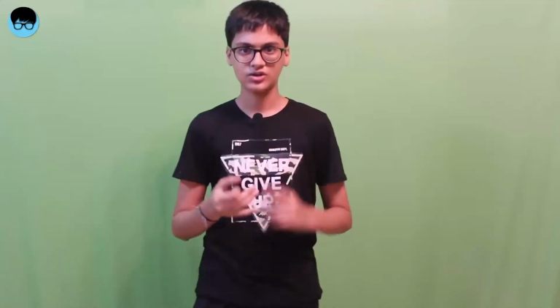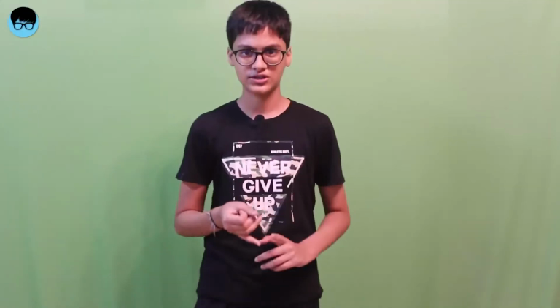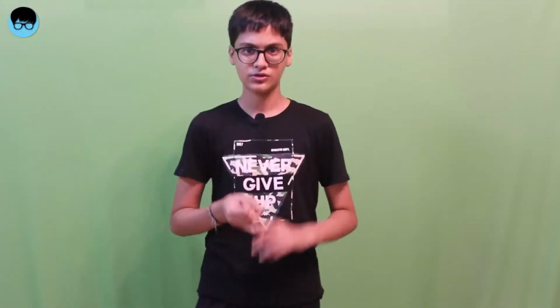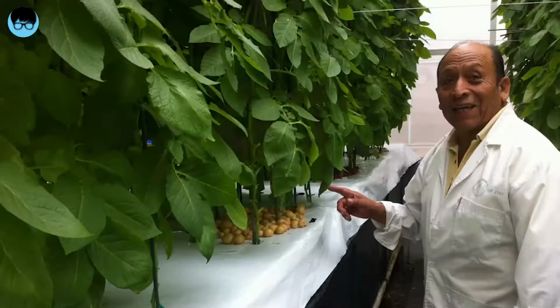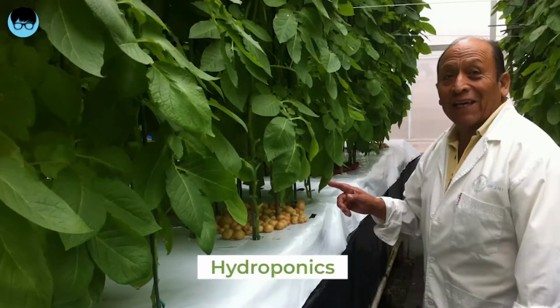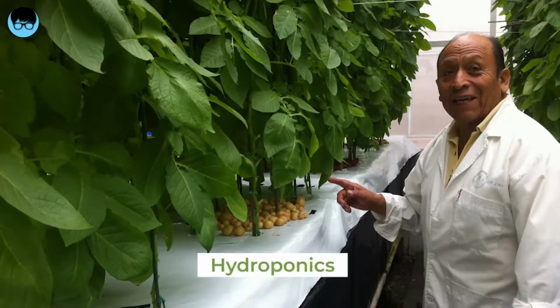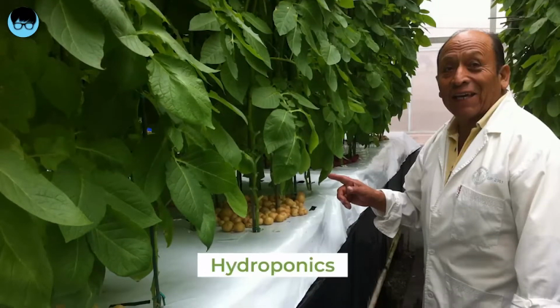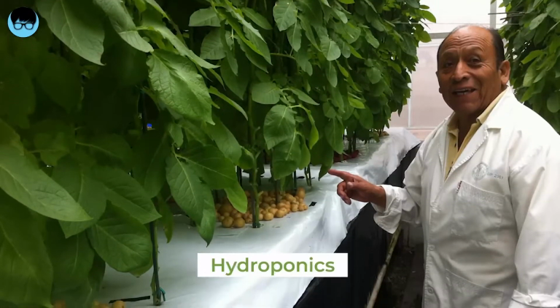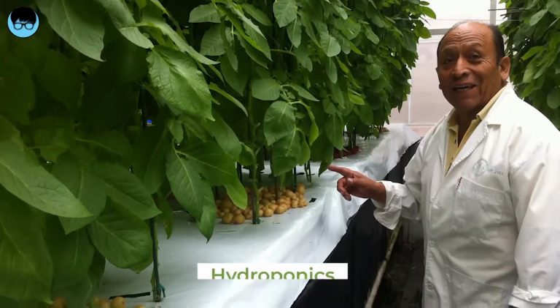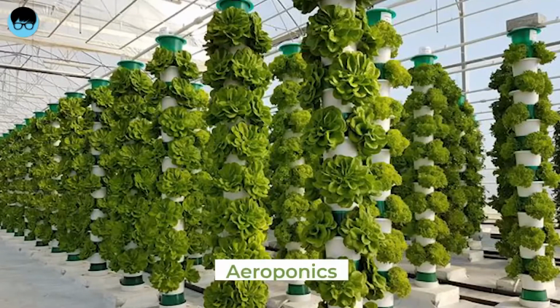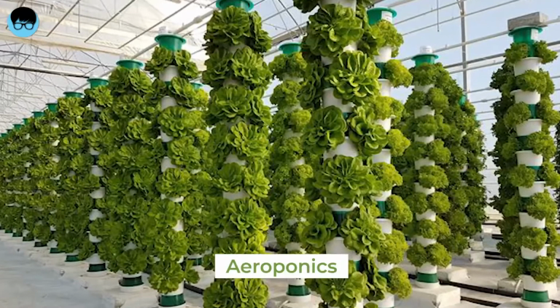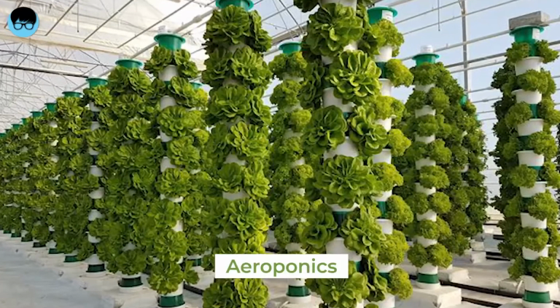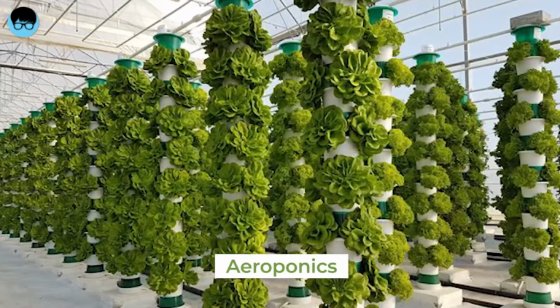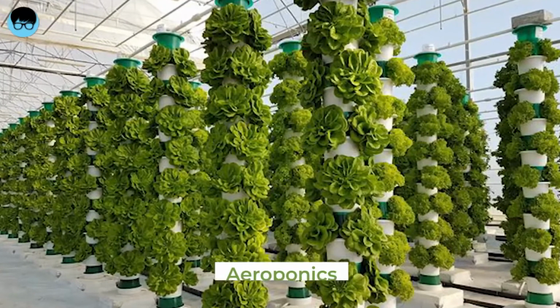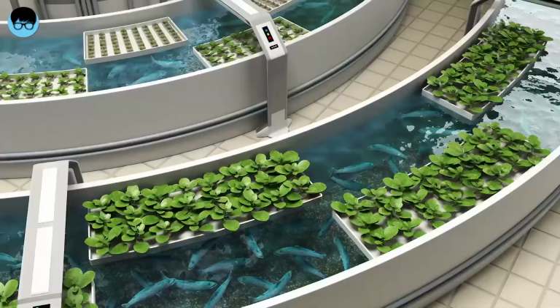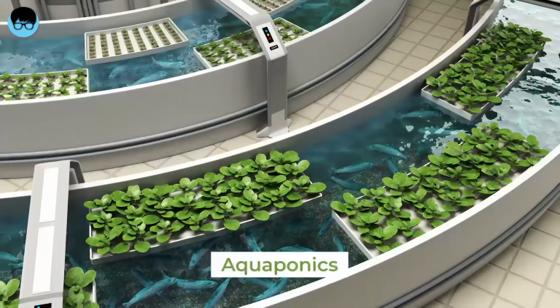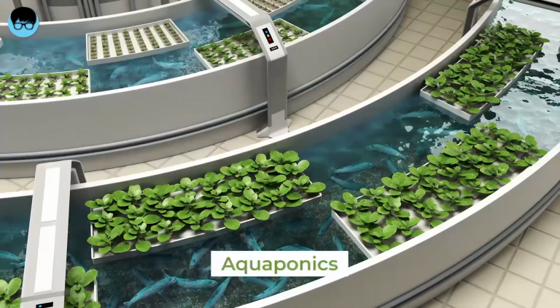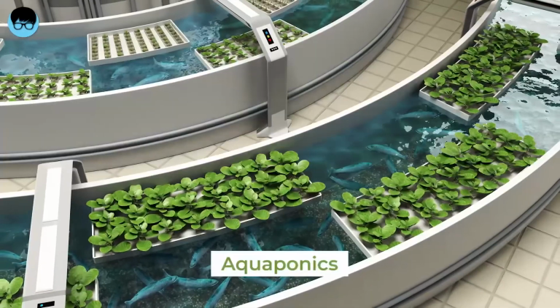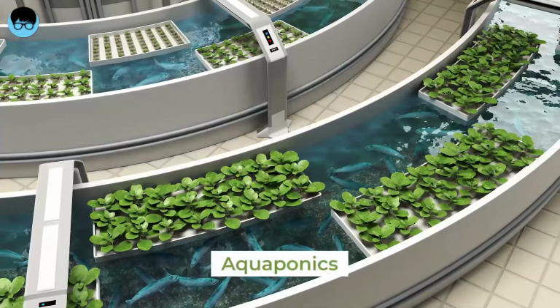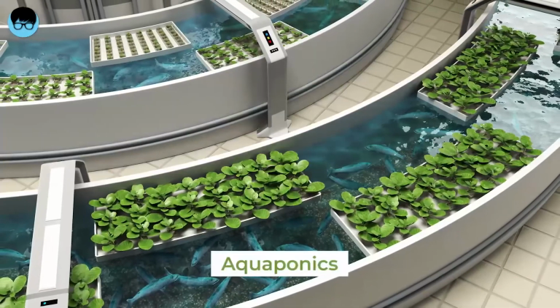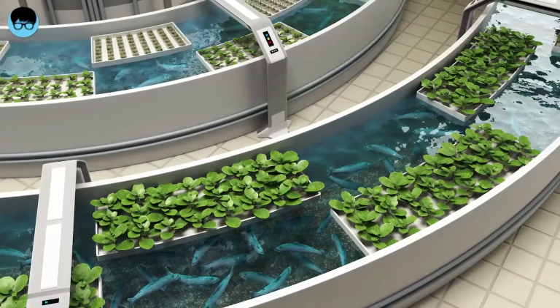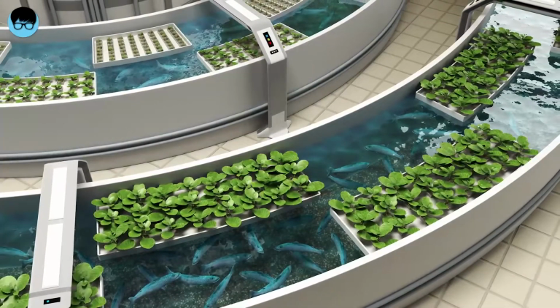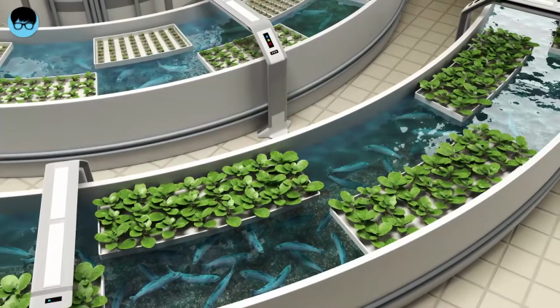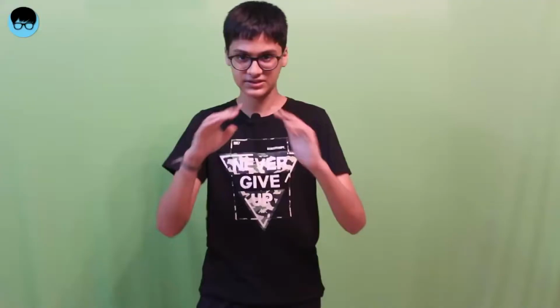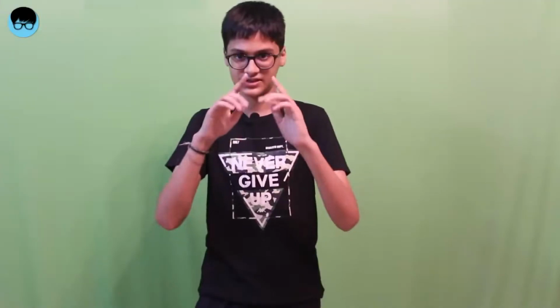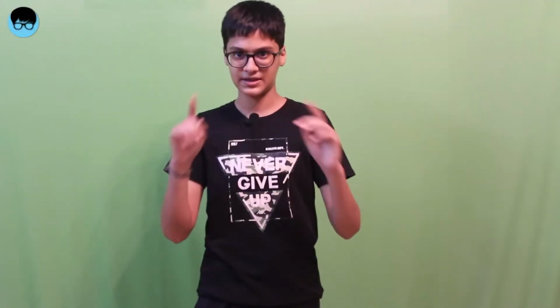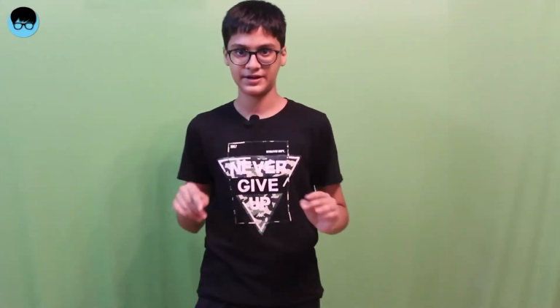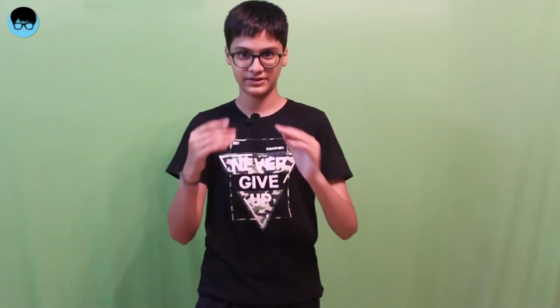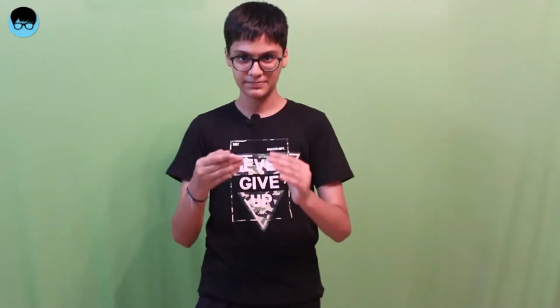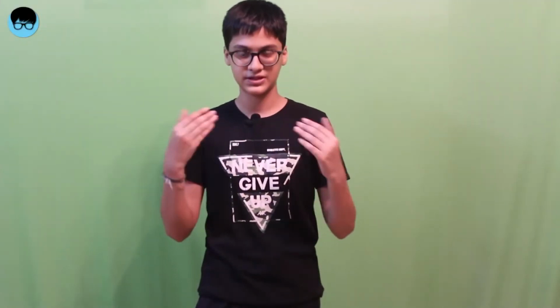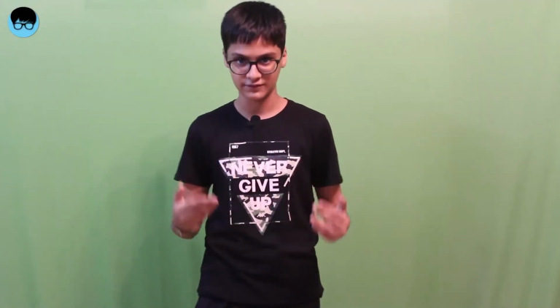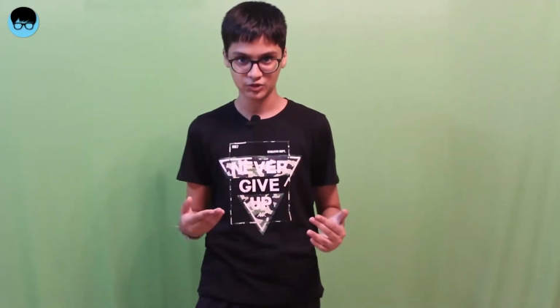There are three main types of vertical farming. Those include hydroponics, aeroponics, and aquaponics. Let's look at these three separate types individually.